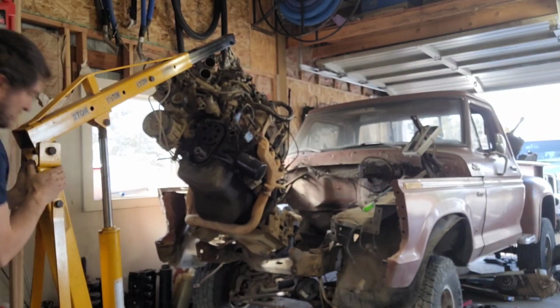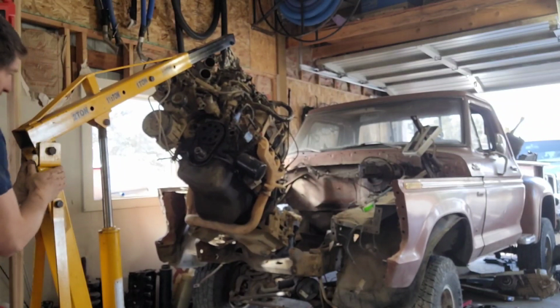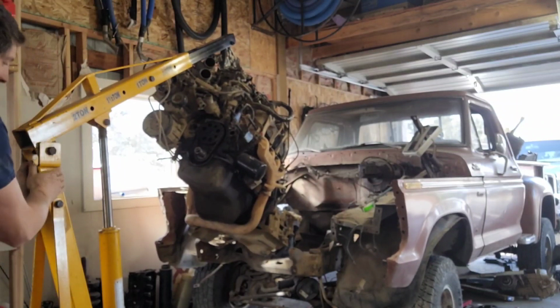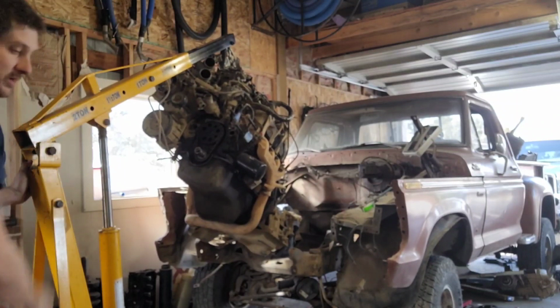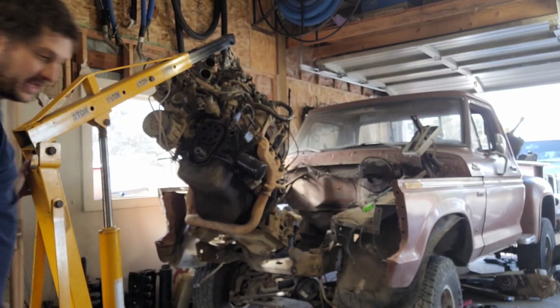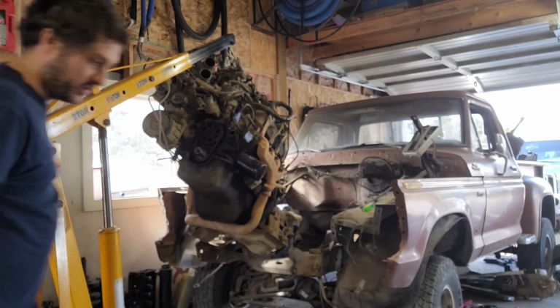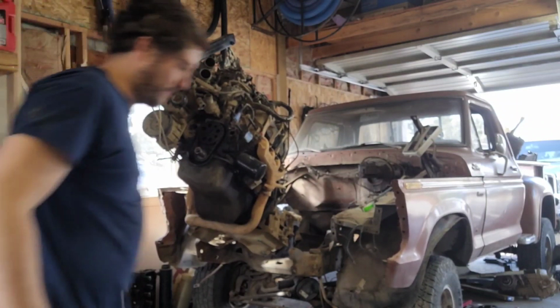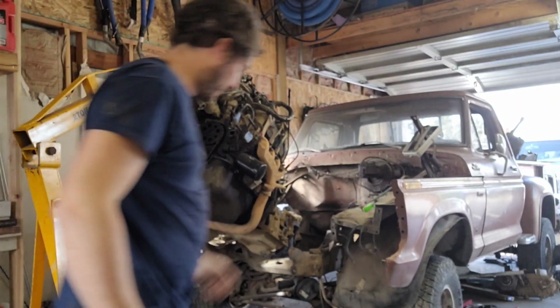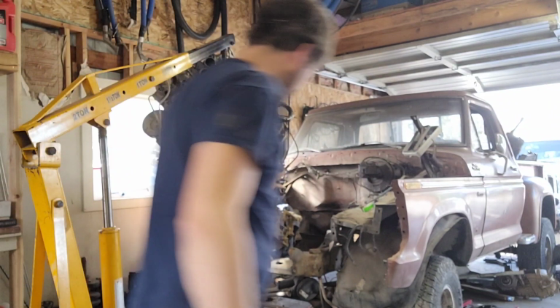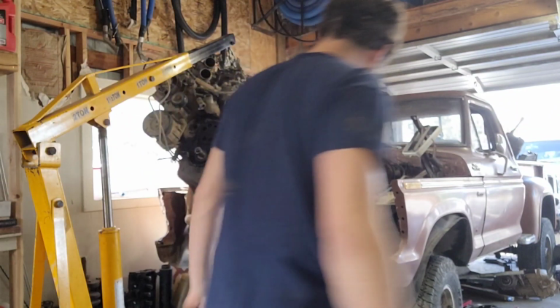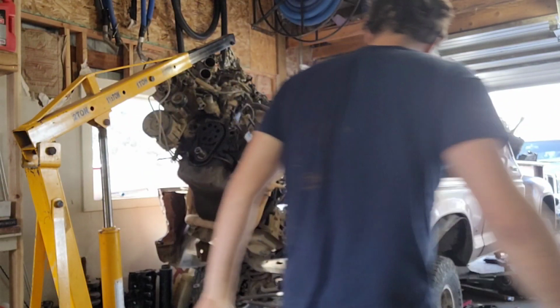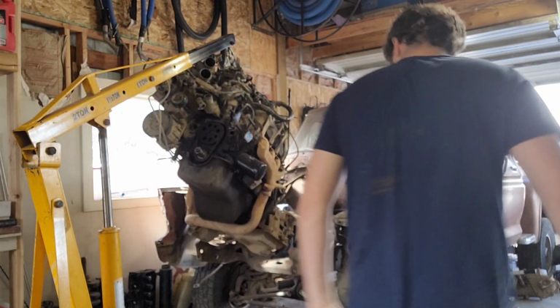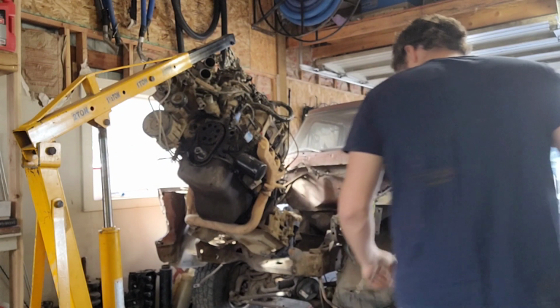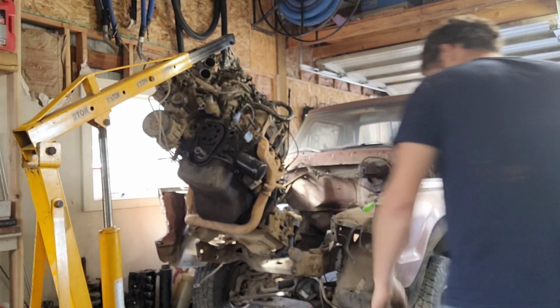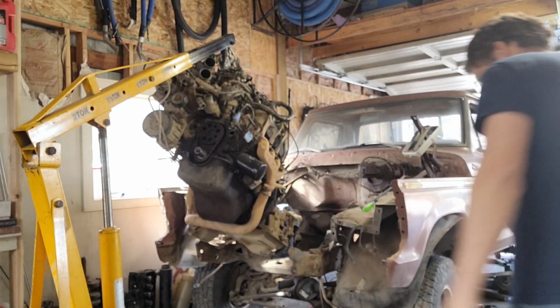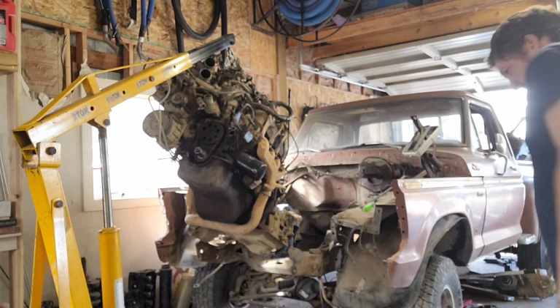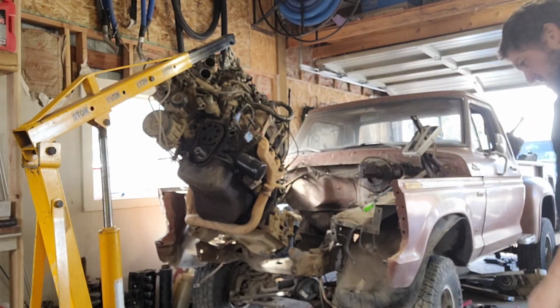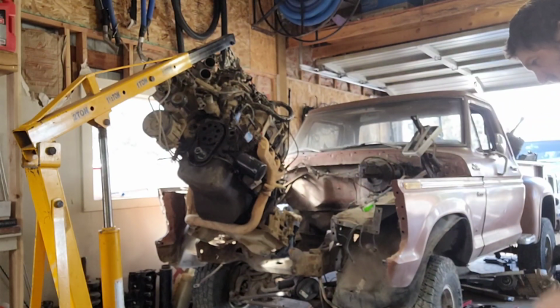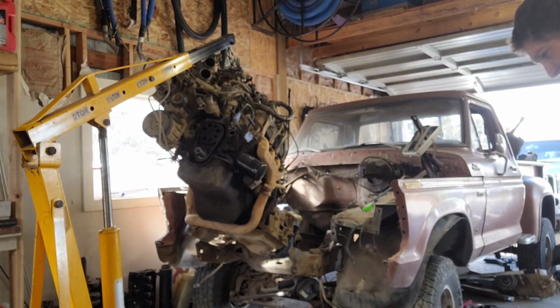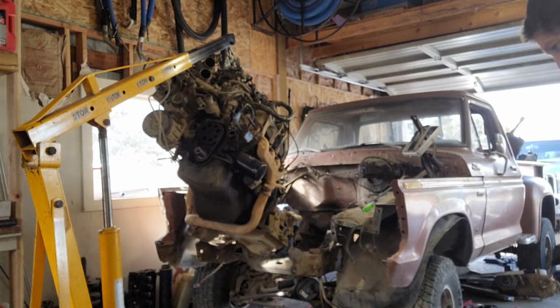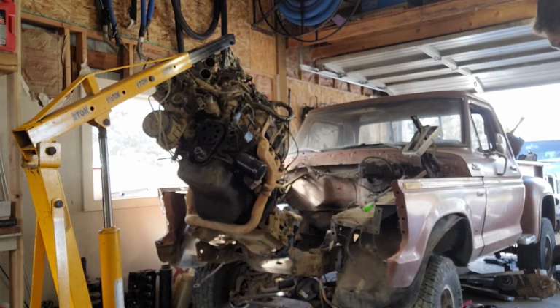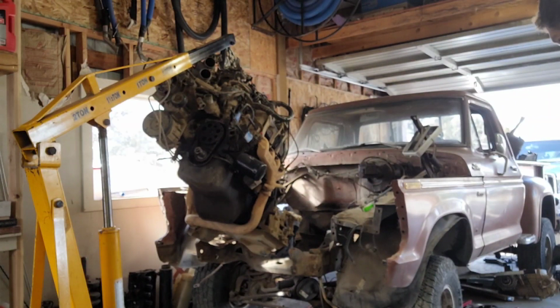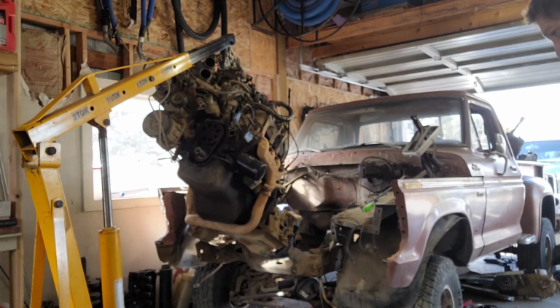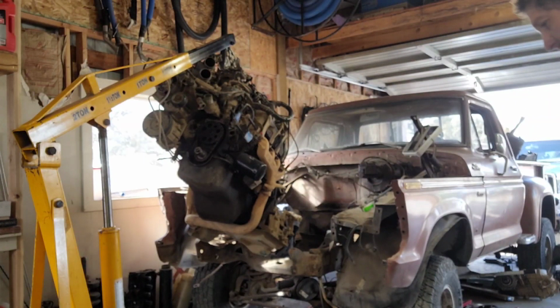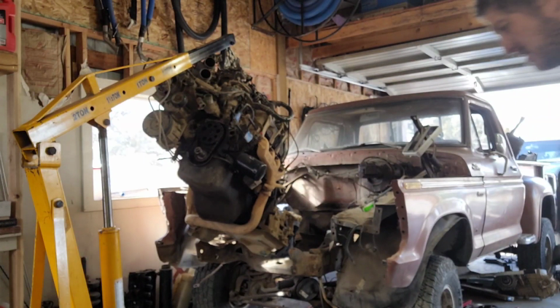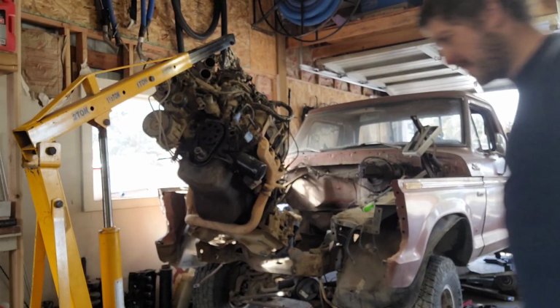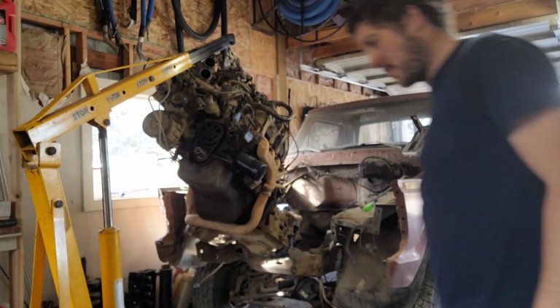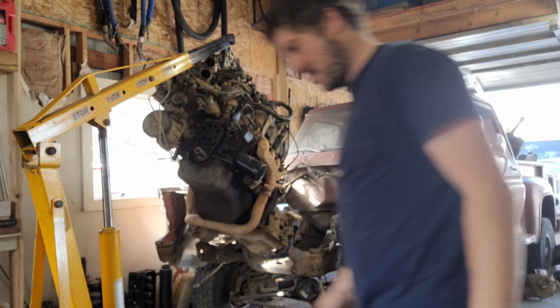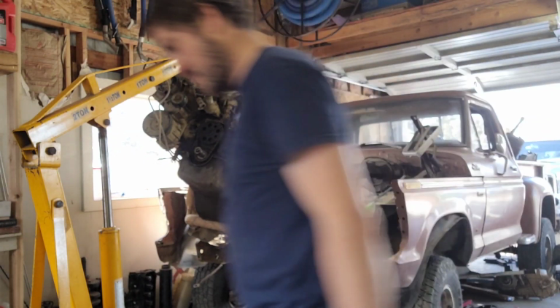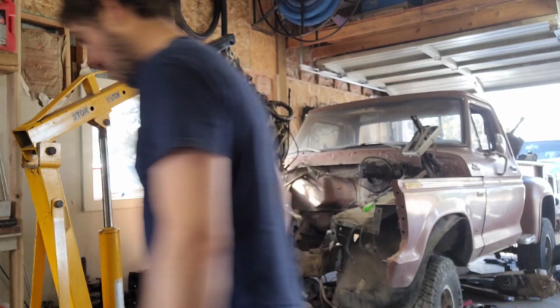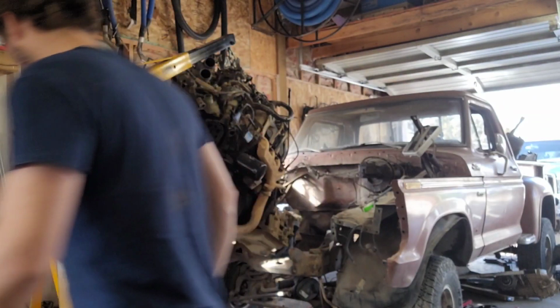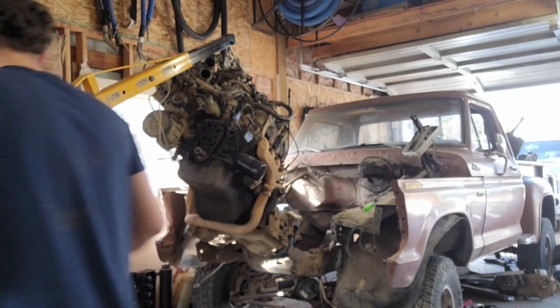Who else hates cherry pickers? The tires on these things just never cooperate.